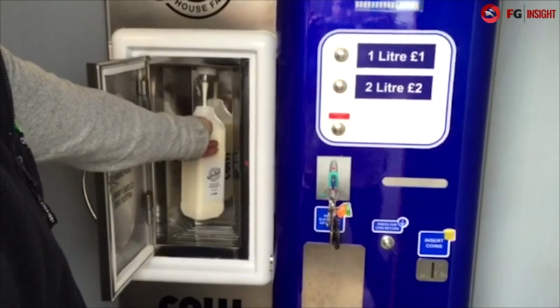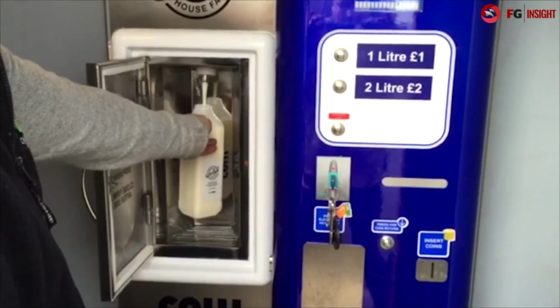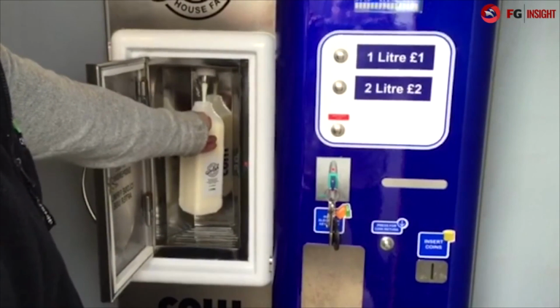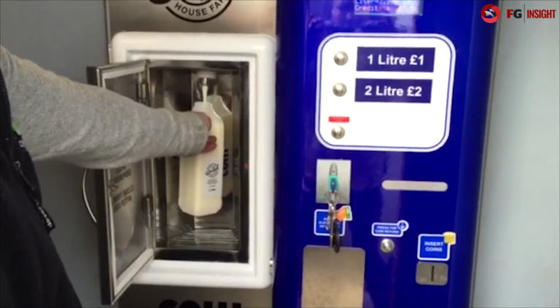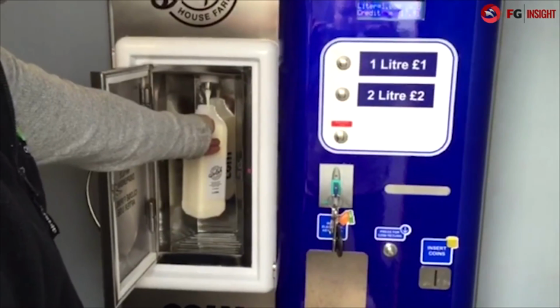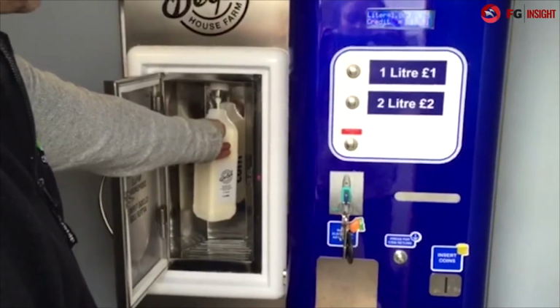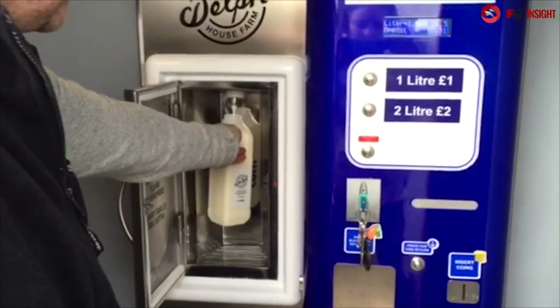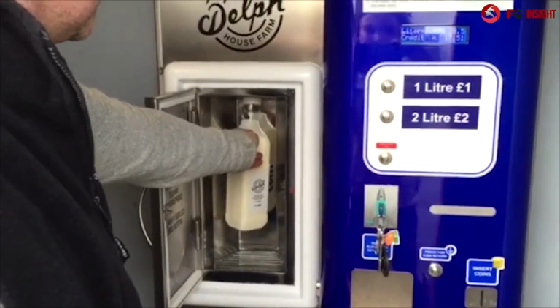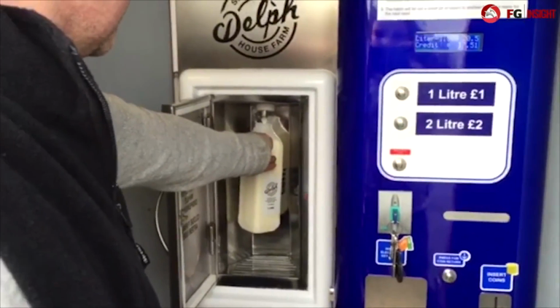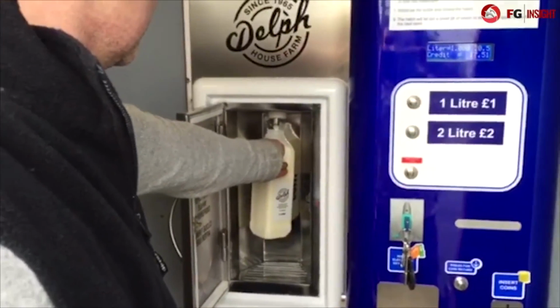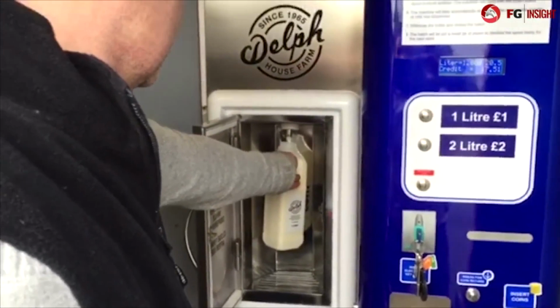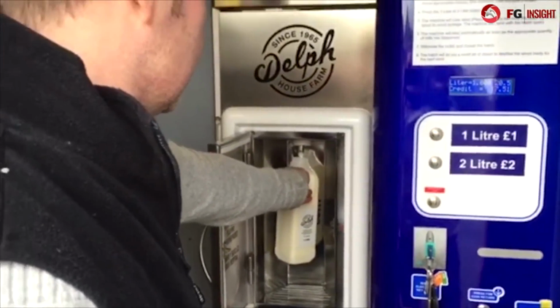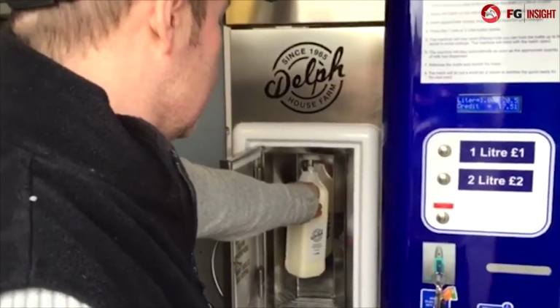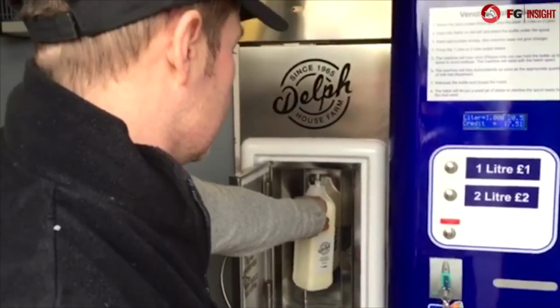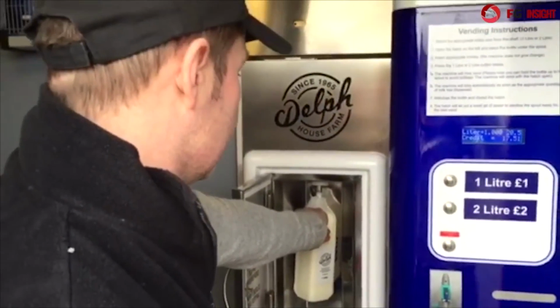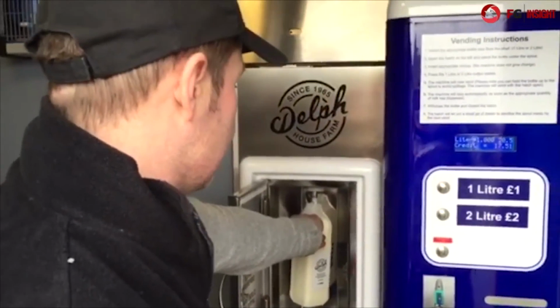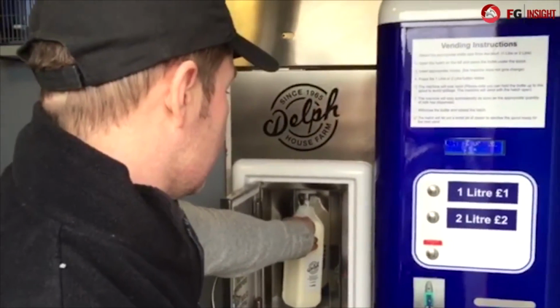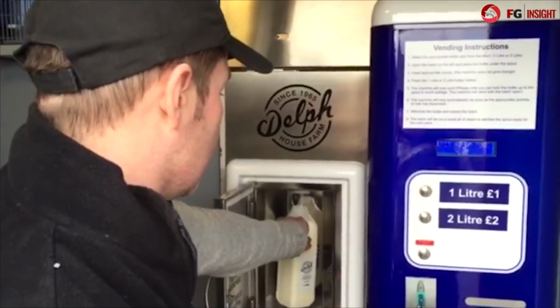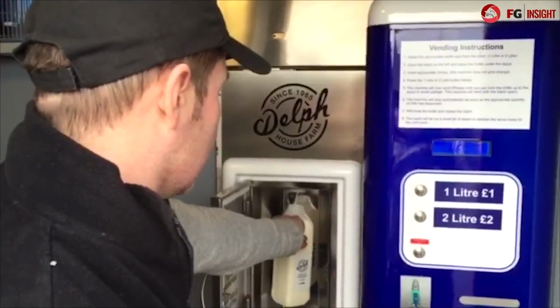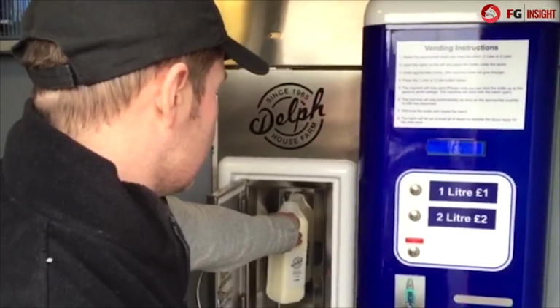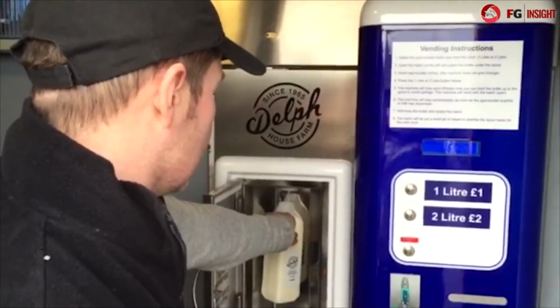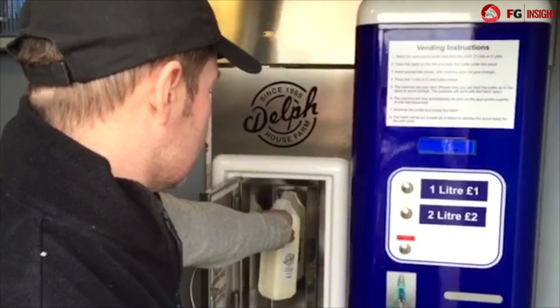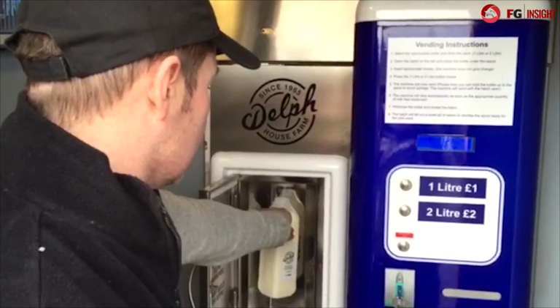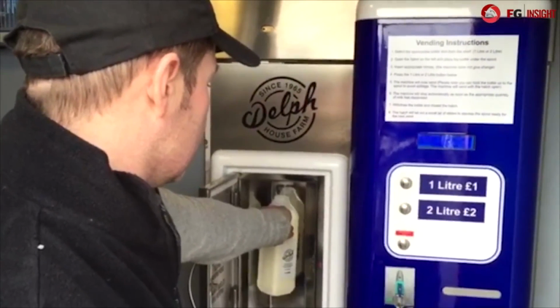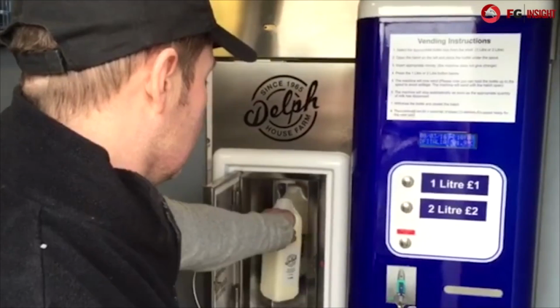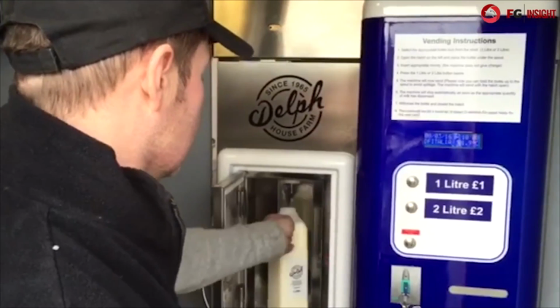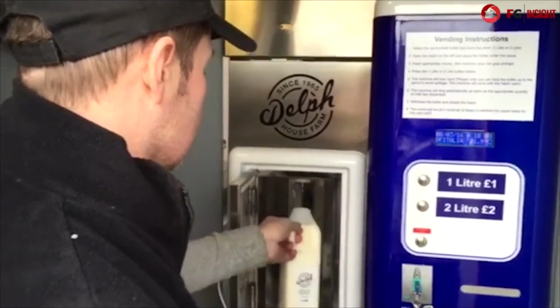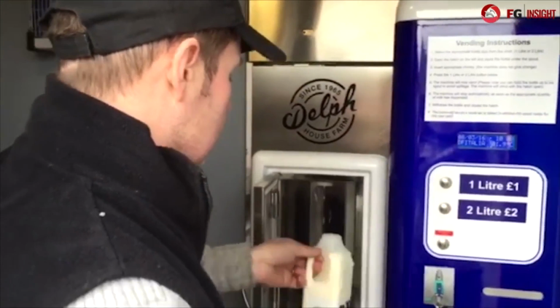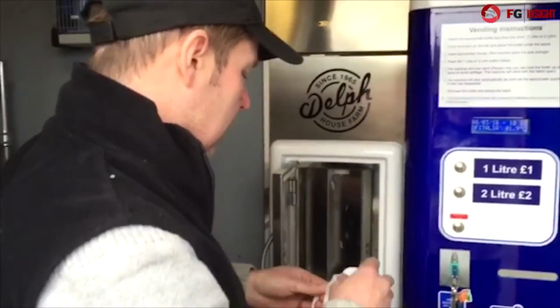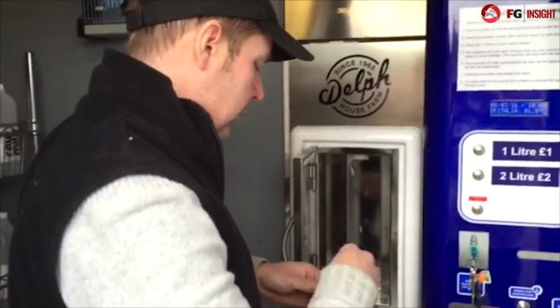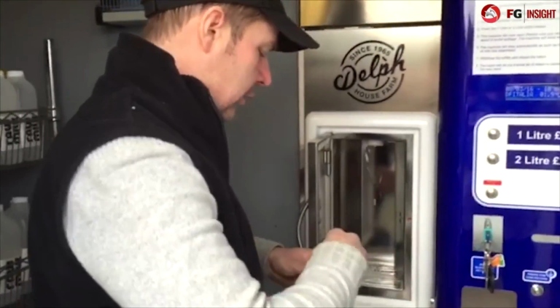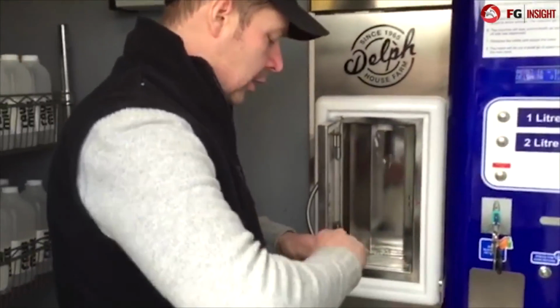Another good thing about this machine is when it's finished — when you've vended your liter or your two liter — you close the door.